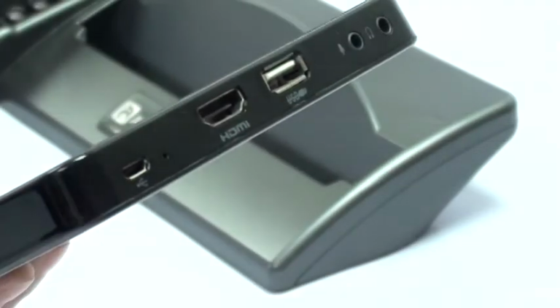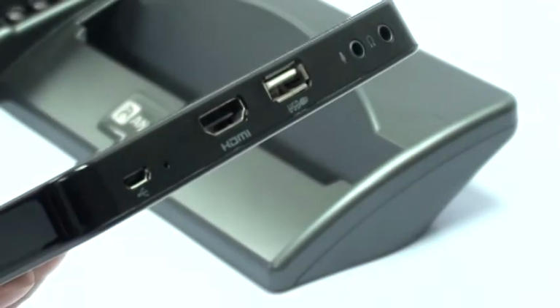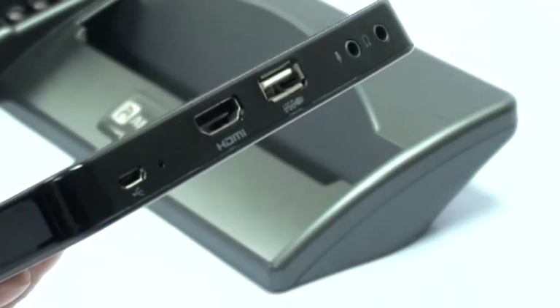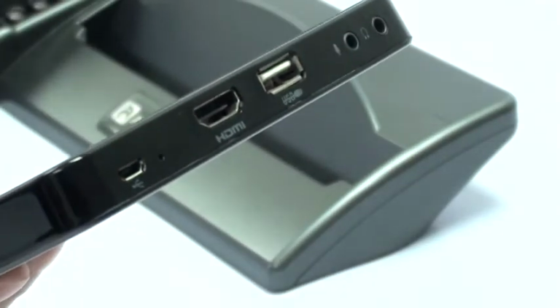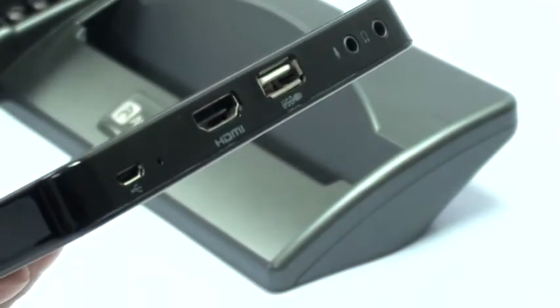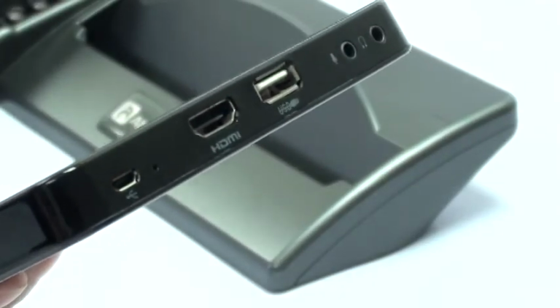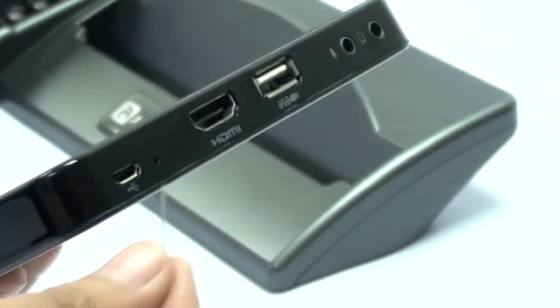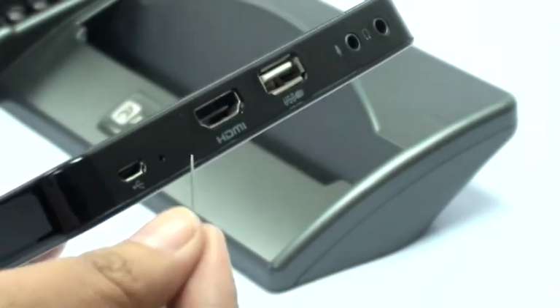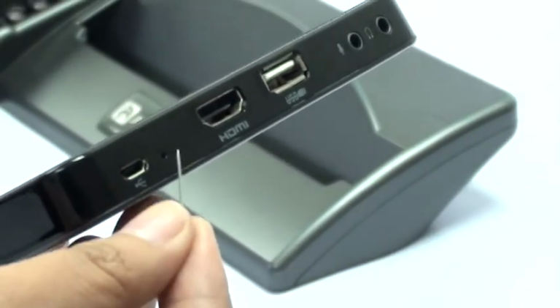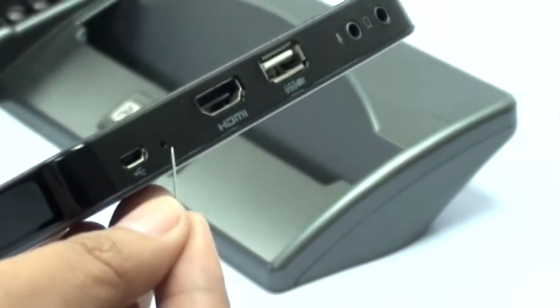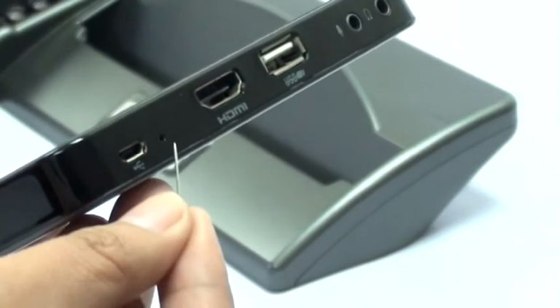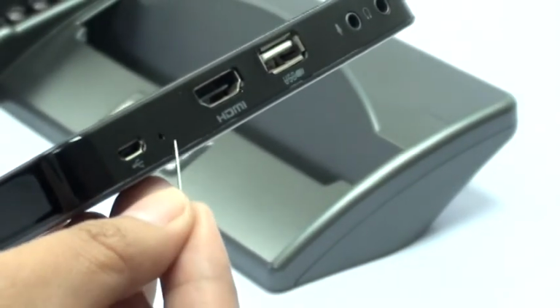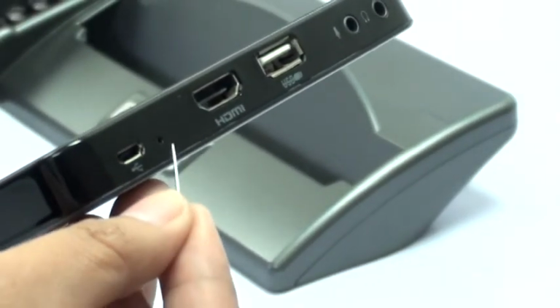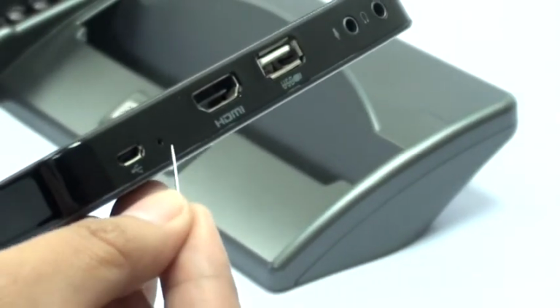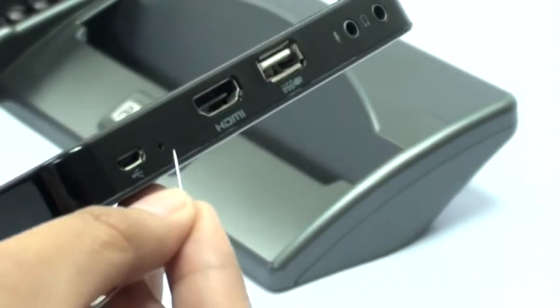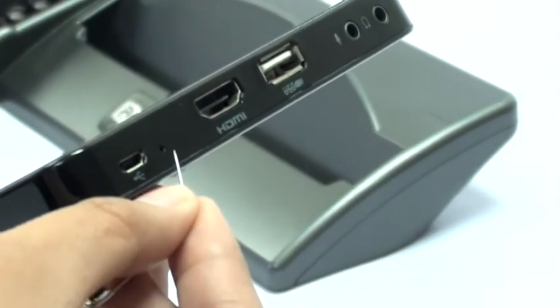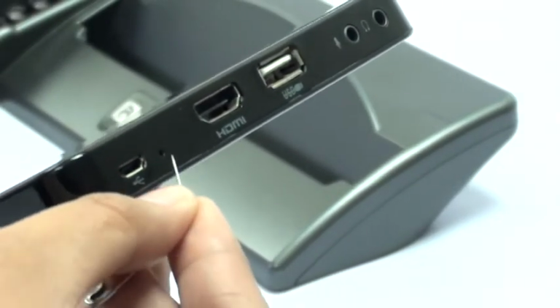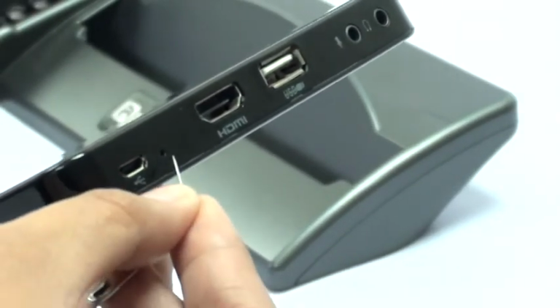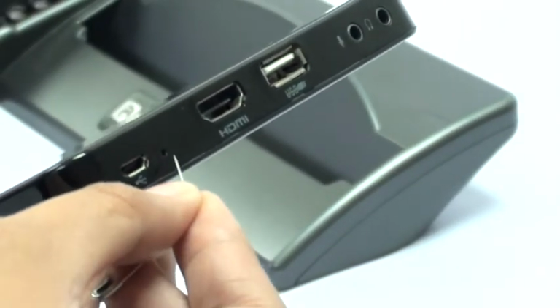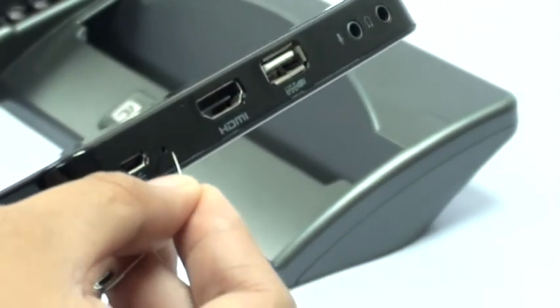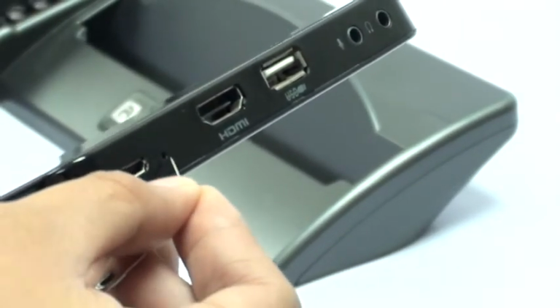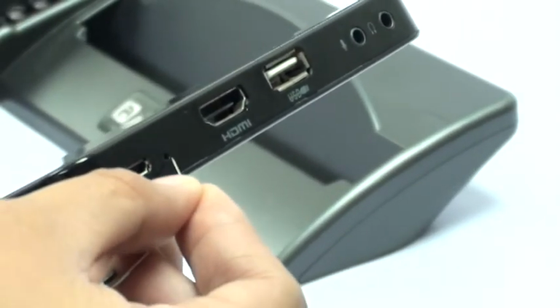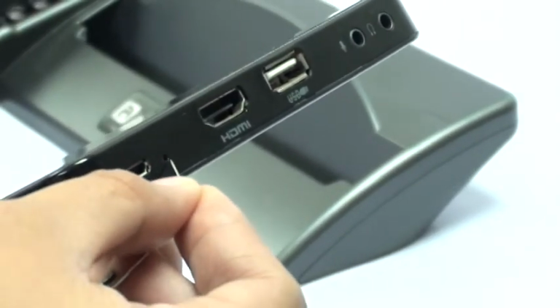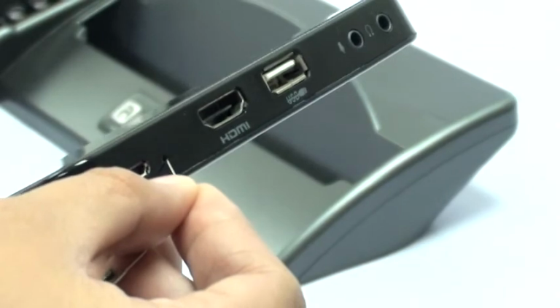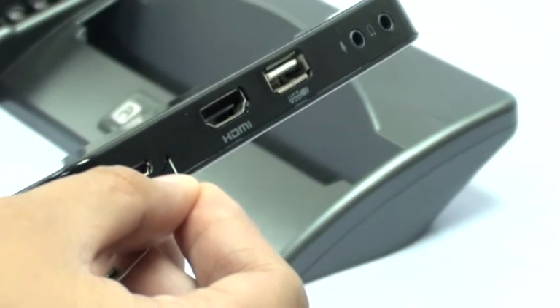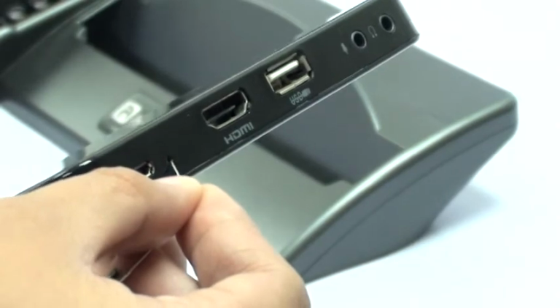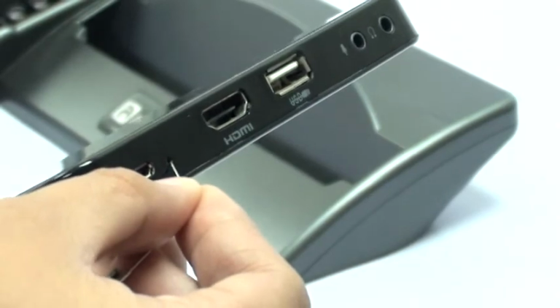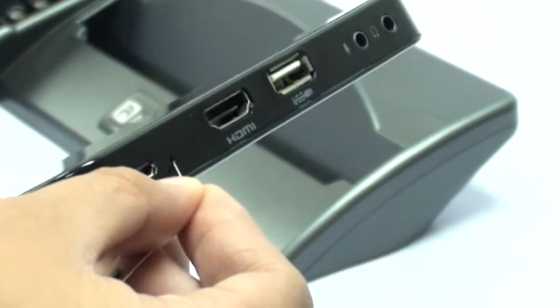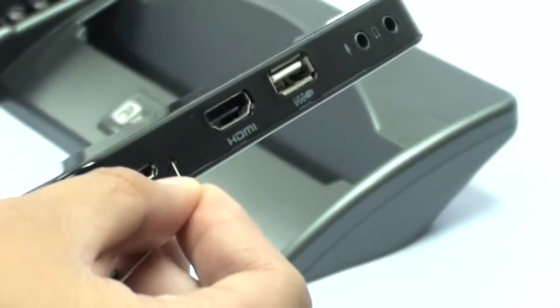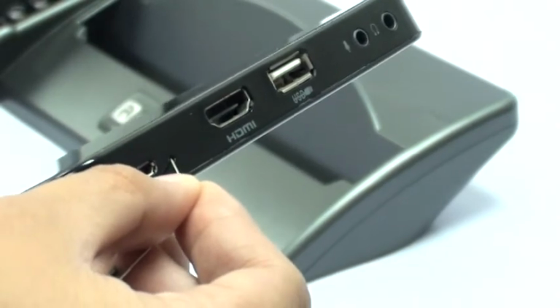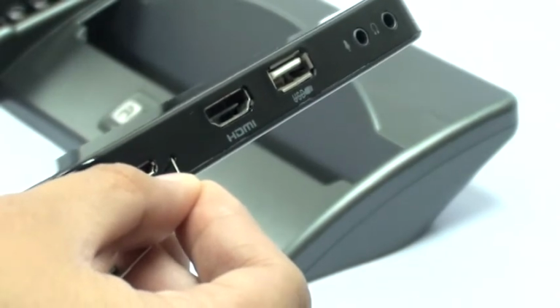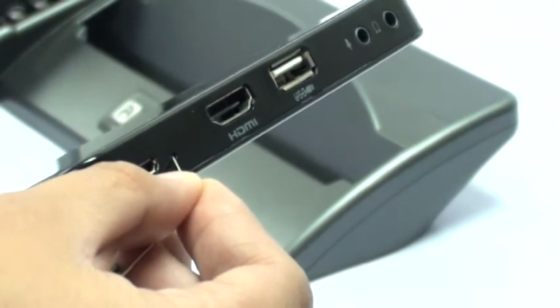To reset the tablet, poke the small hole on the right side of the tablet for 1 to 2 seconds.